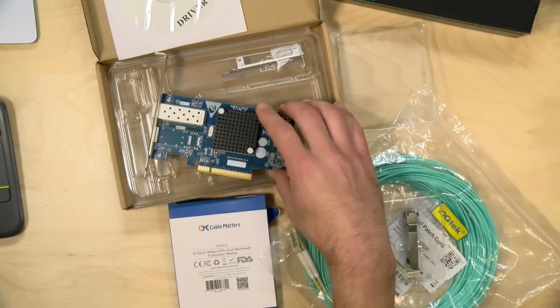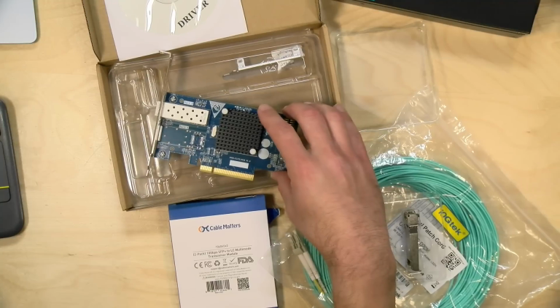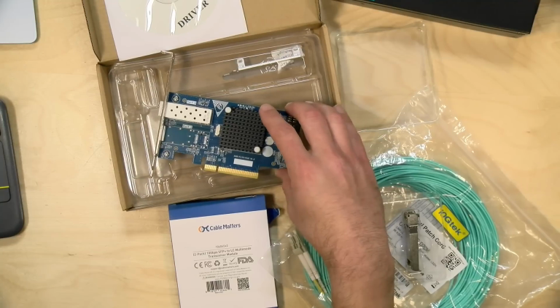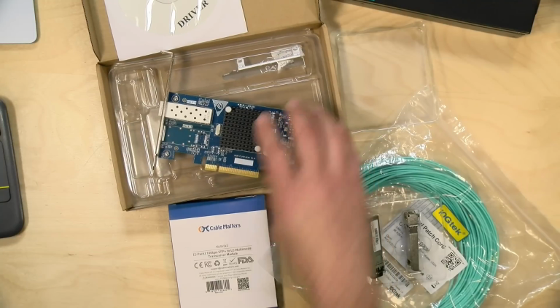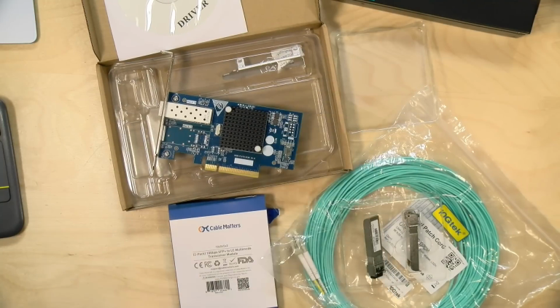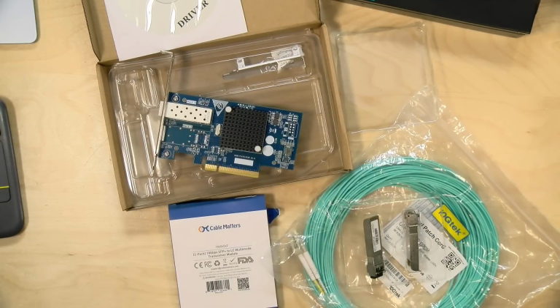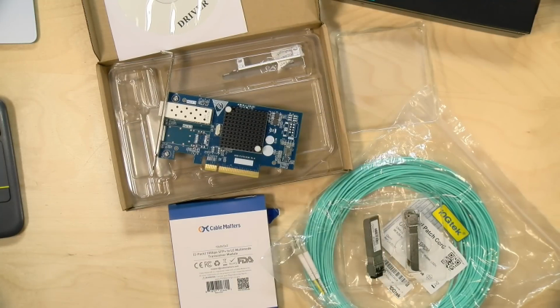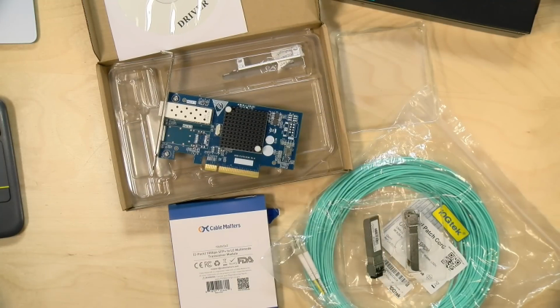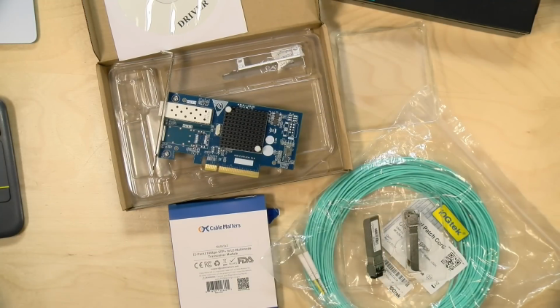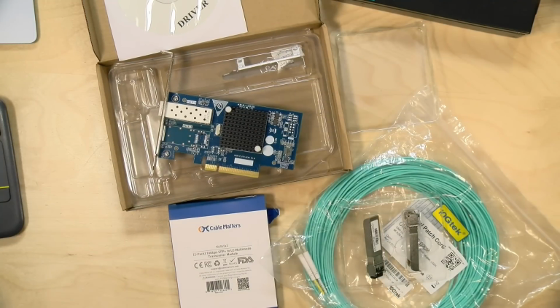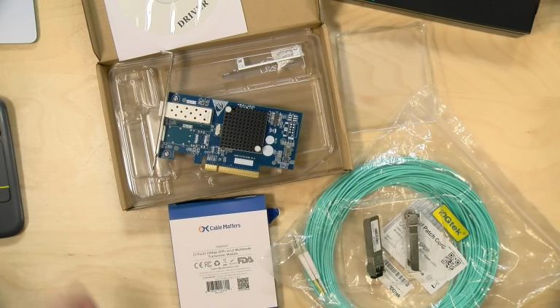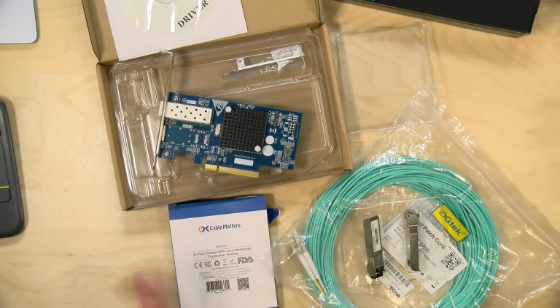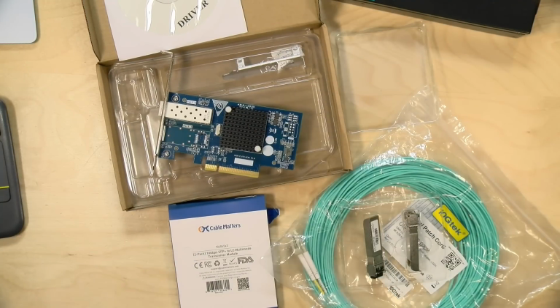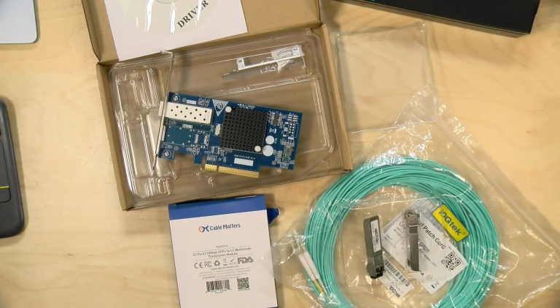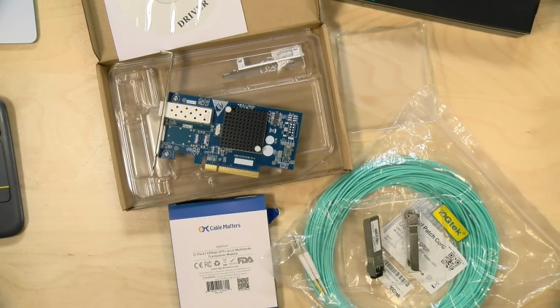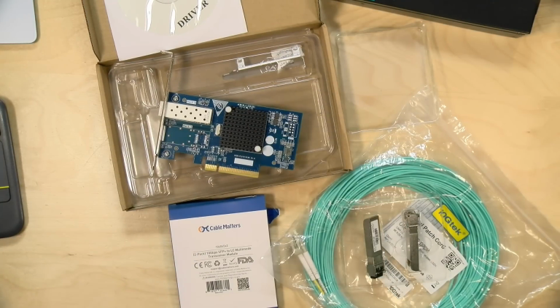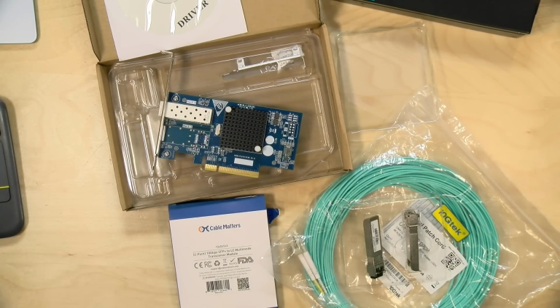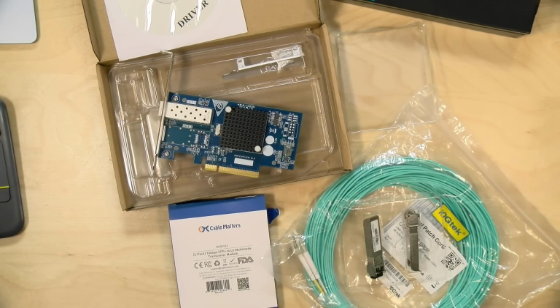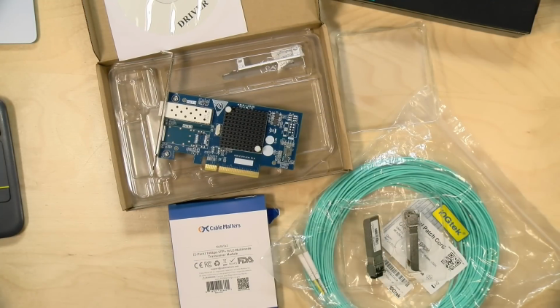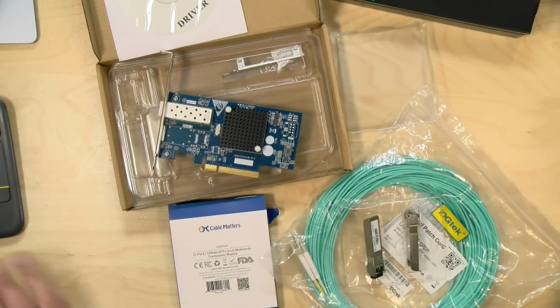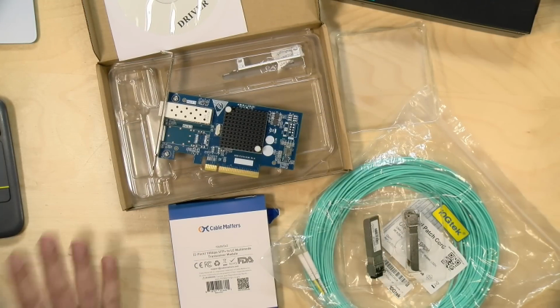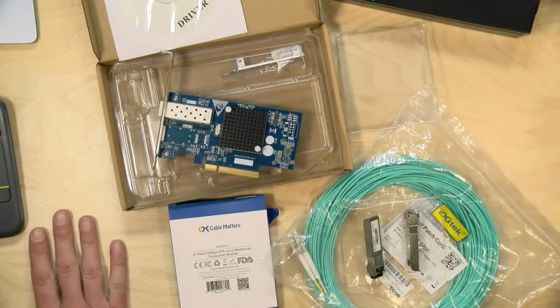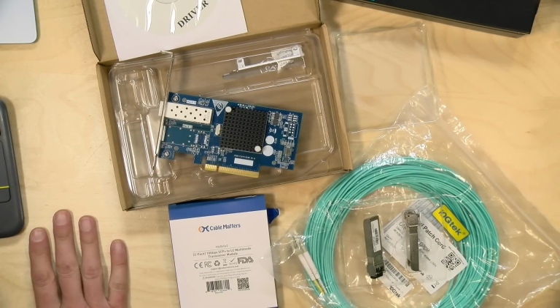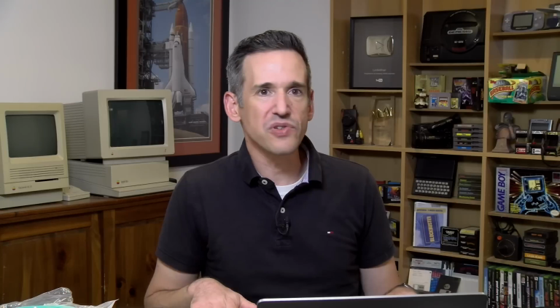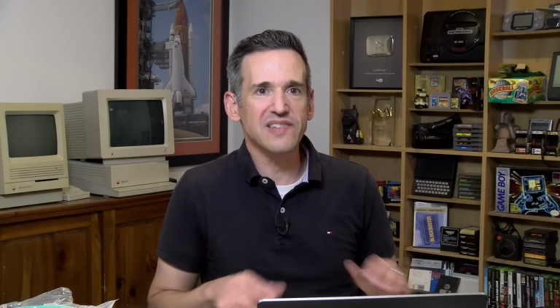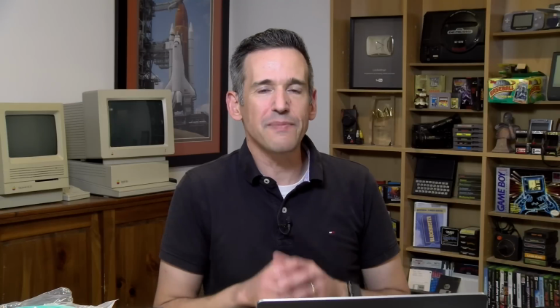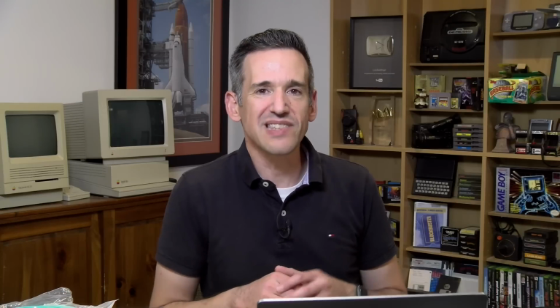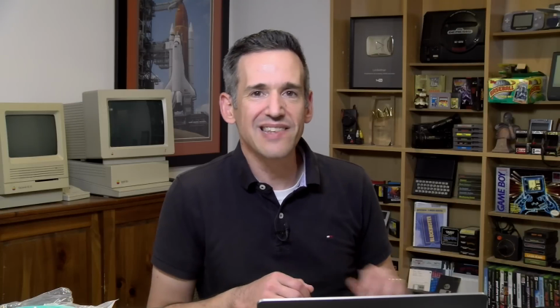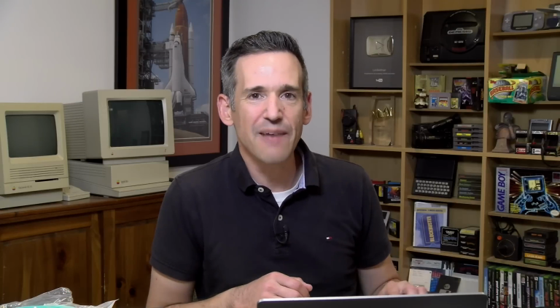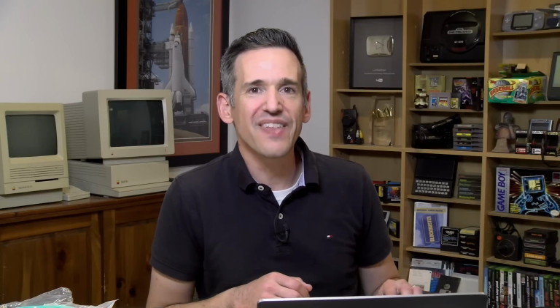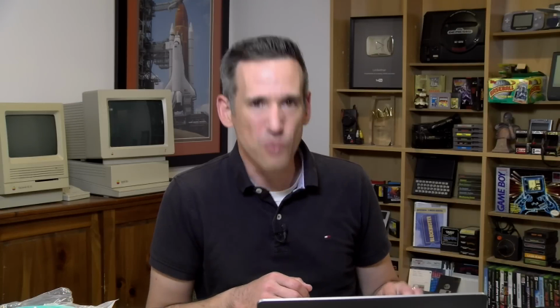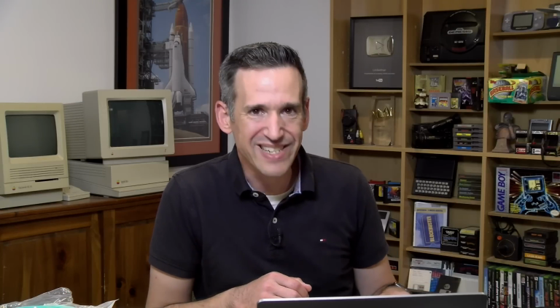And that will do it for this unboxing of my latest networking project. Until next time, this is Lon Seidman — thanks for watching.